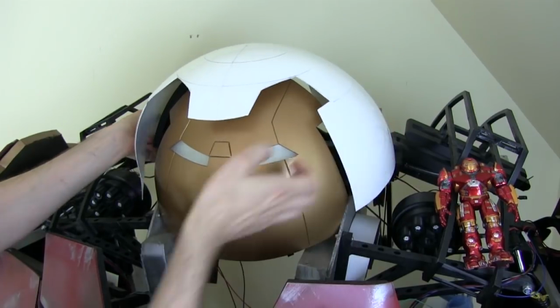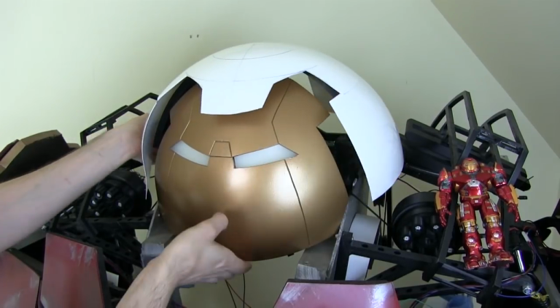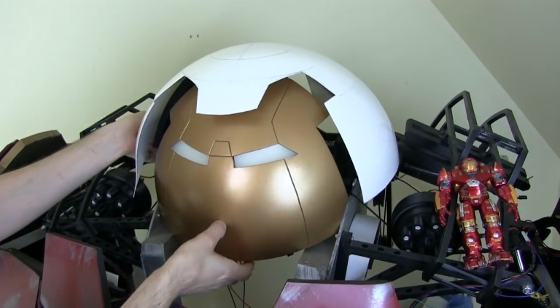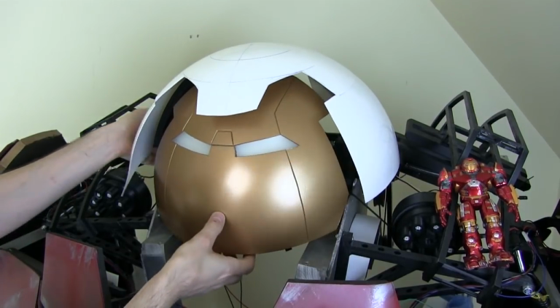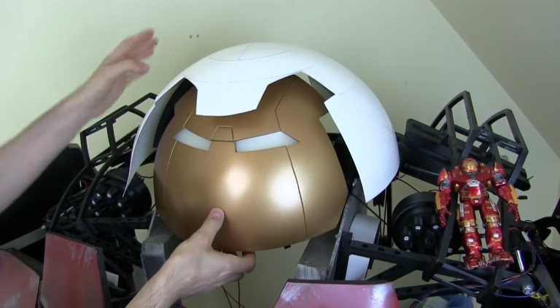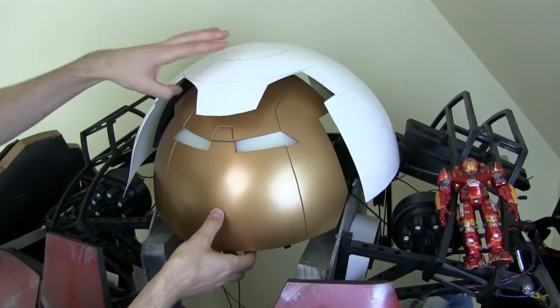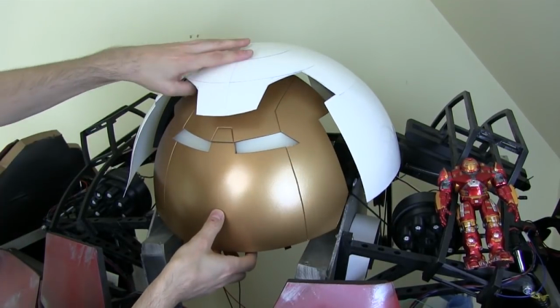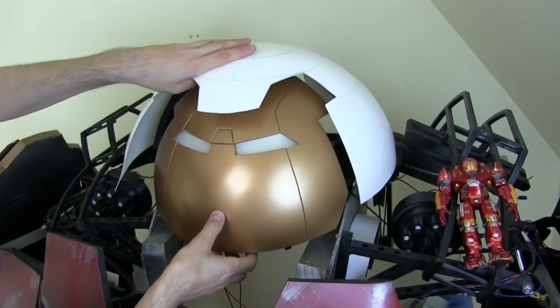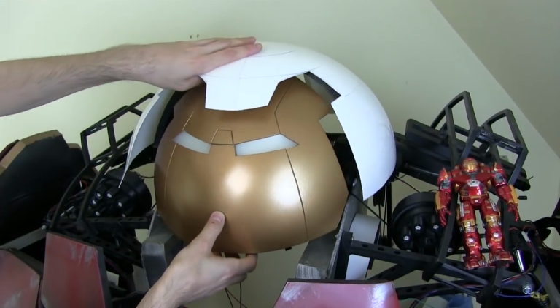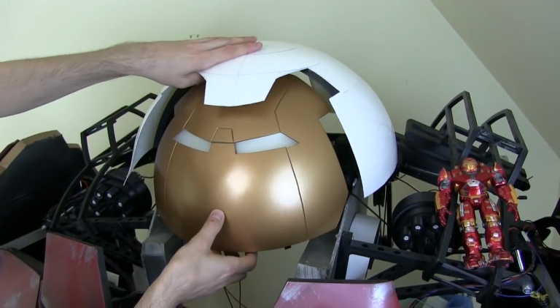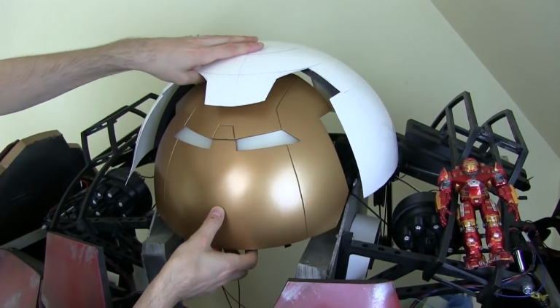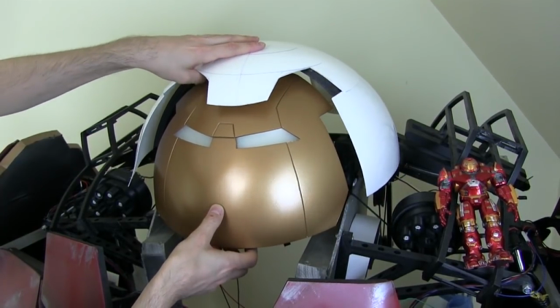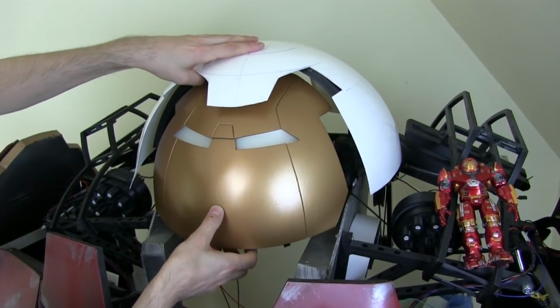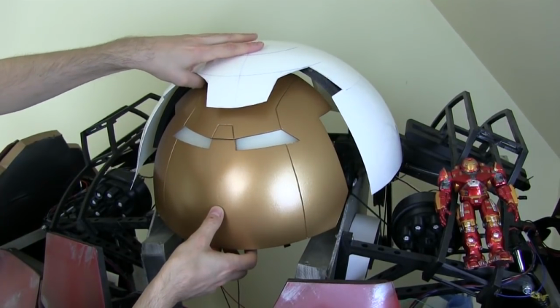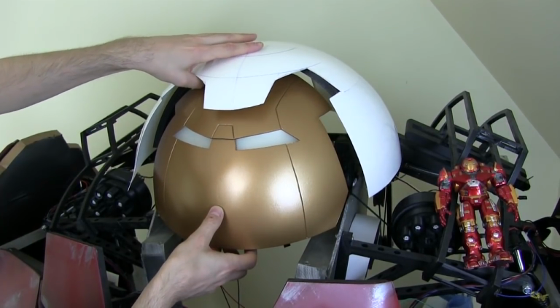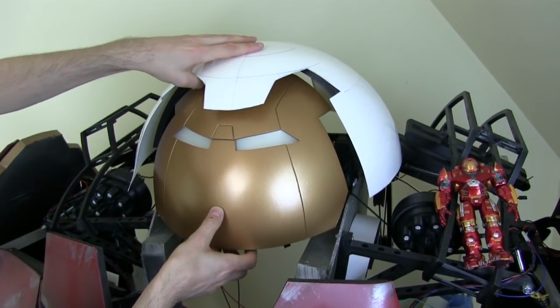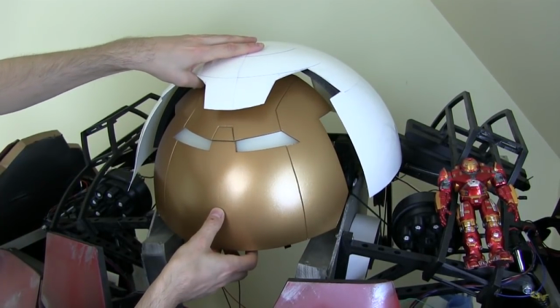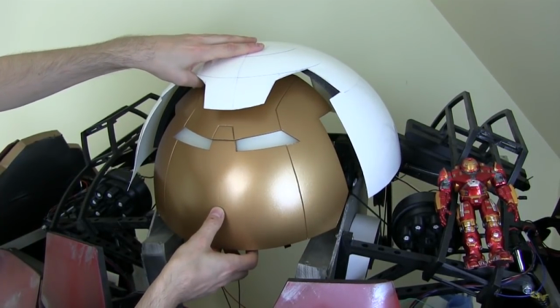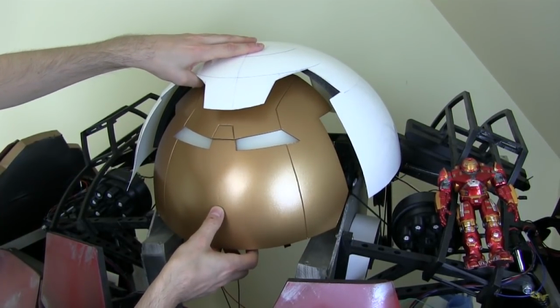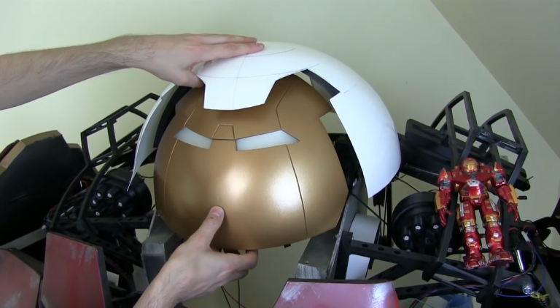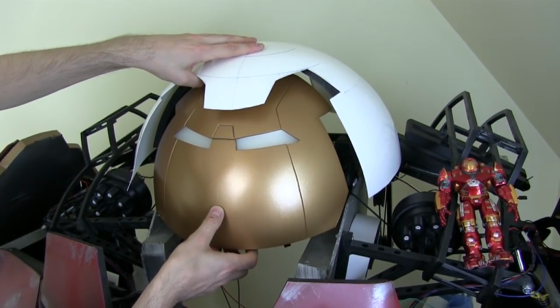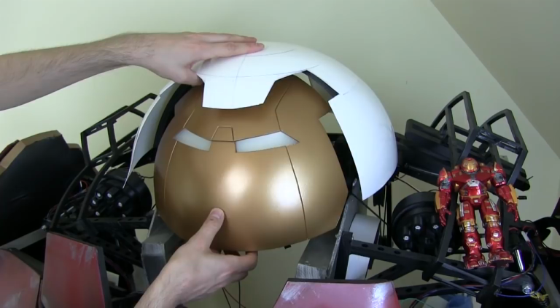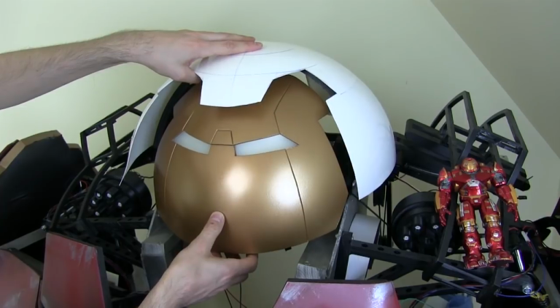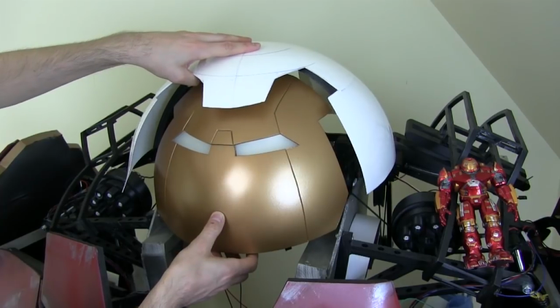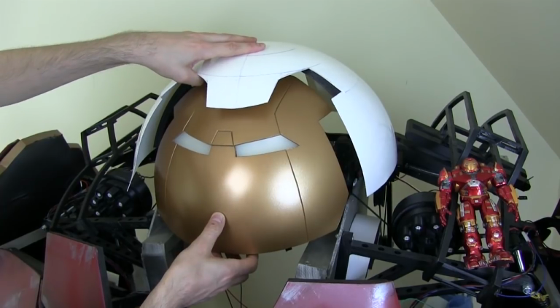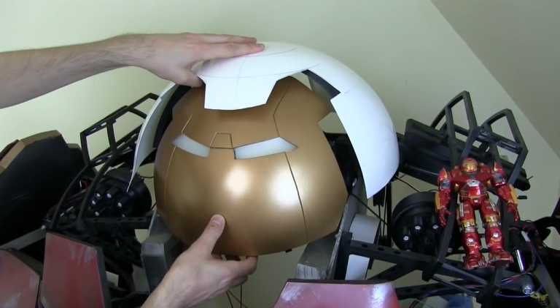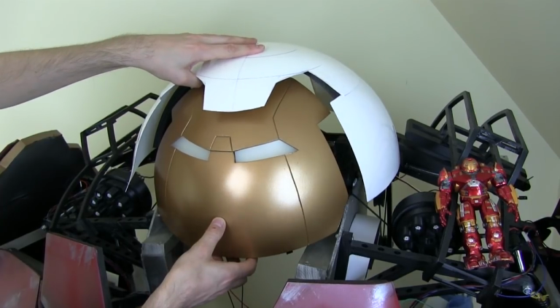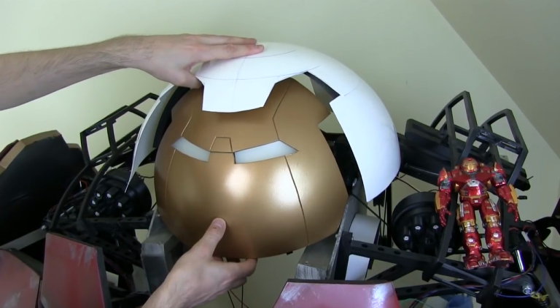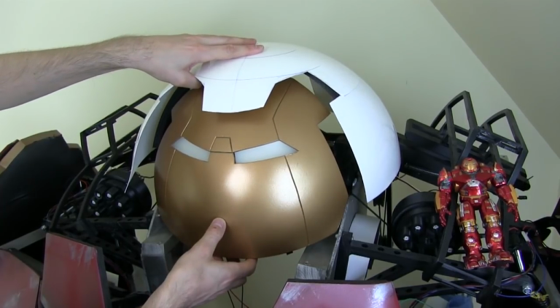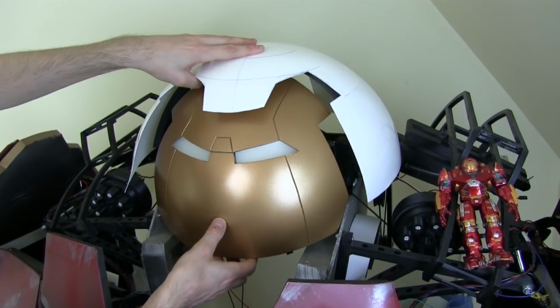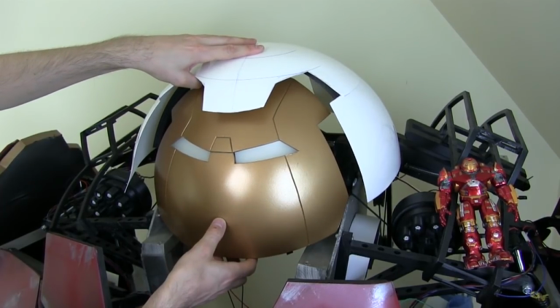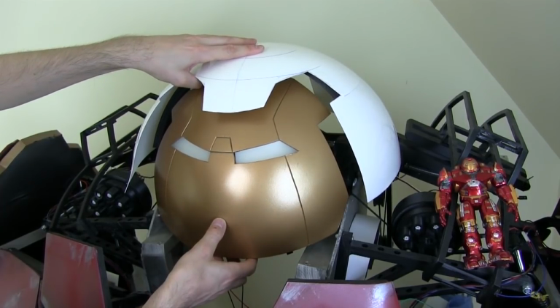The faceplate needs to sit a bit higher. So I need to get this painted up and stick some foam in, and then we'll try and mount it all at the right angle.